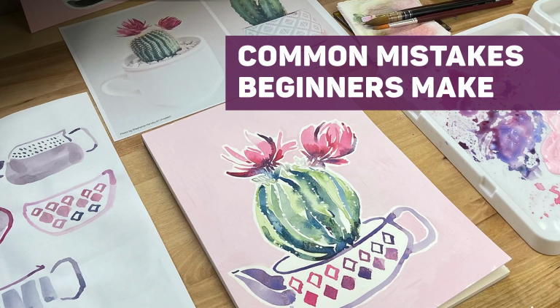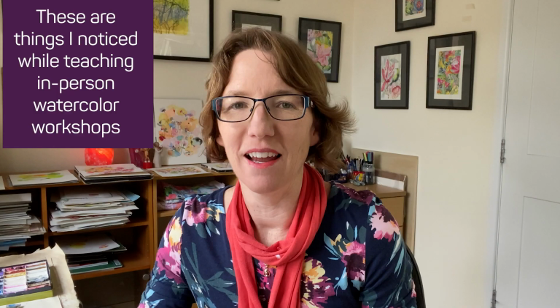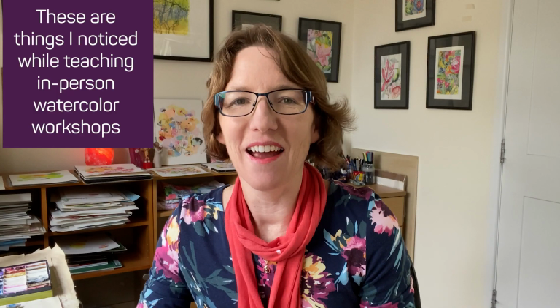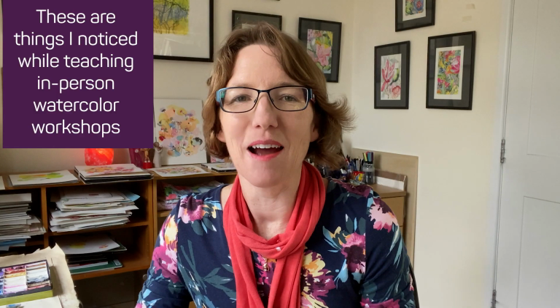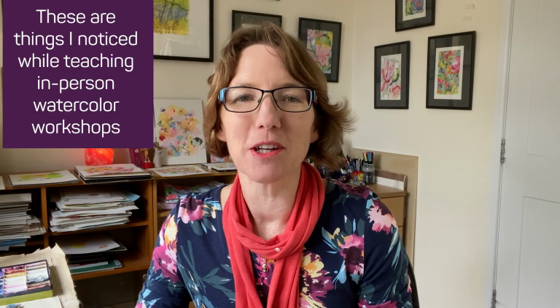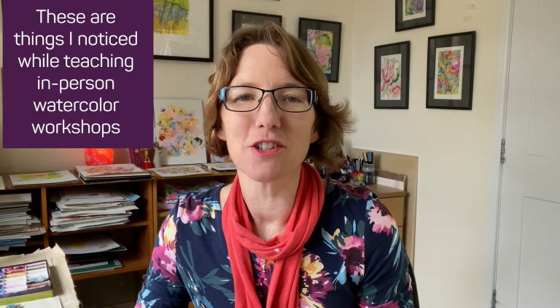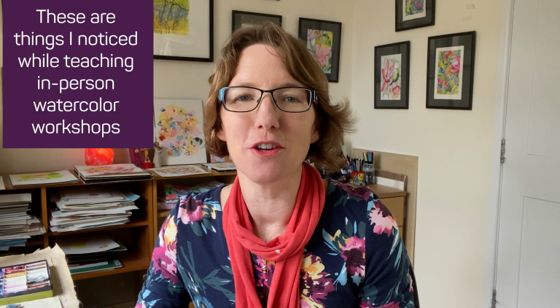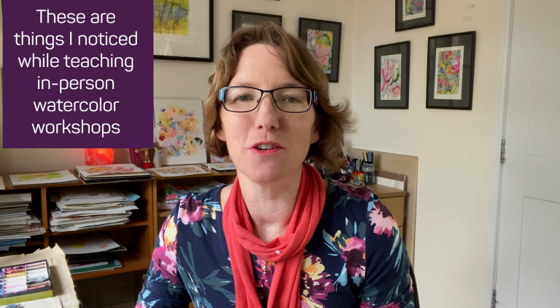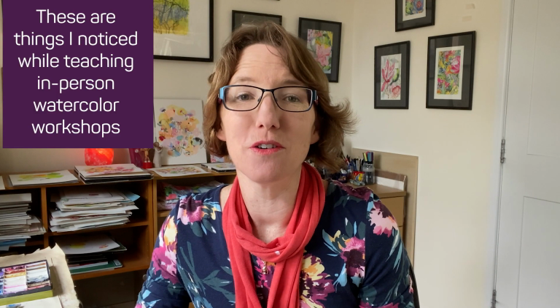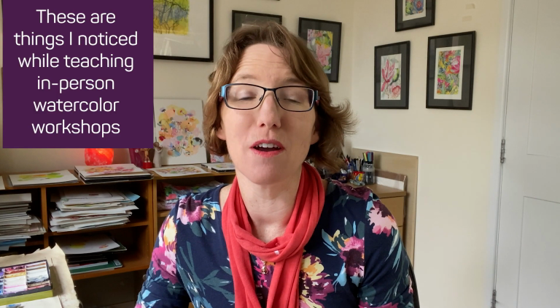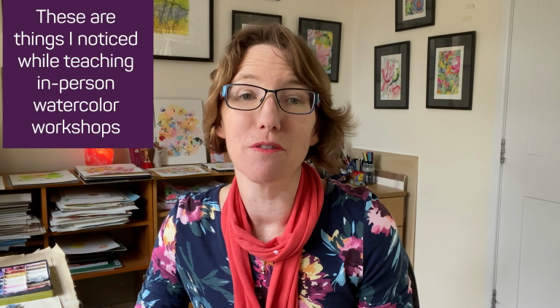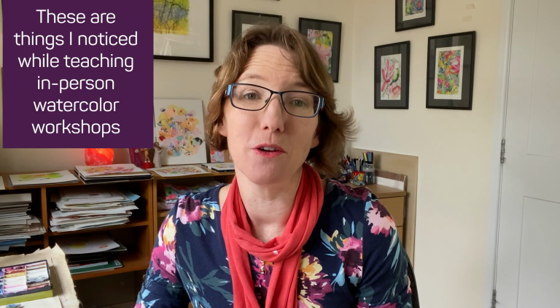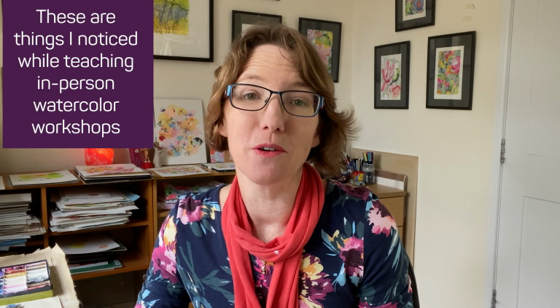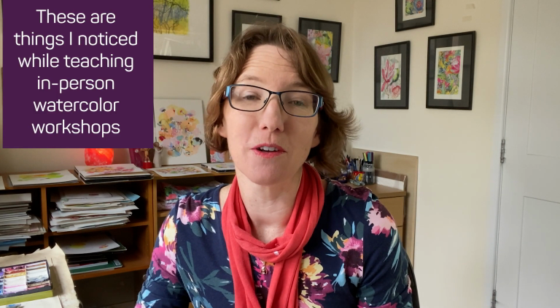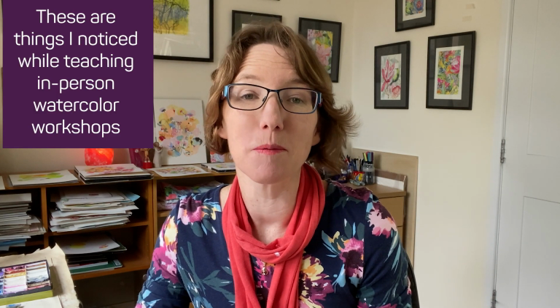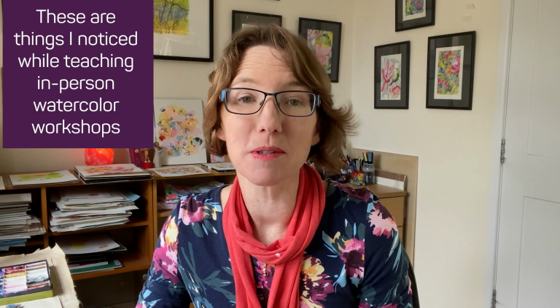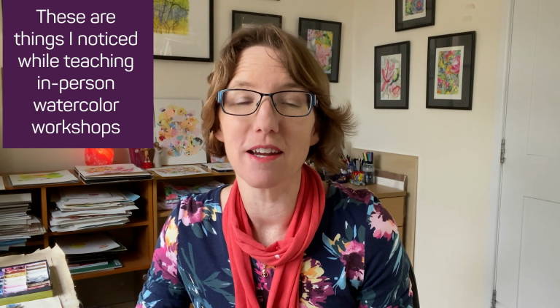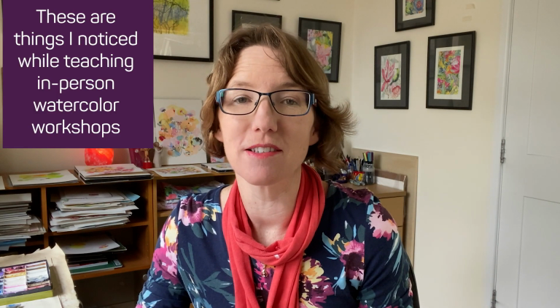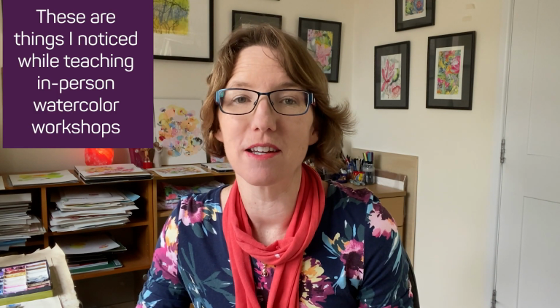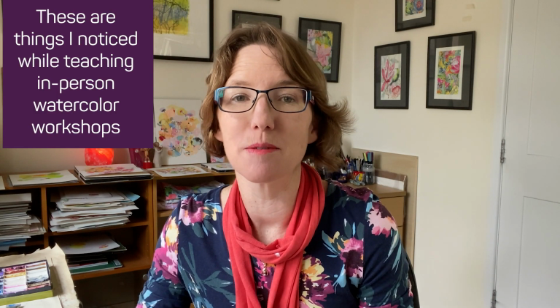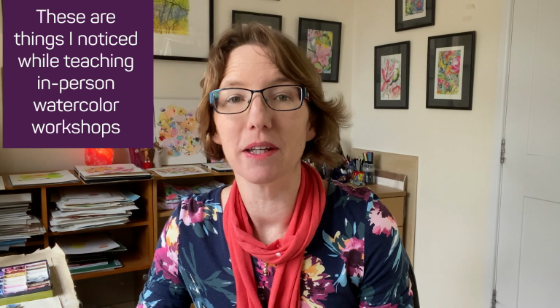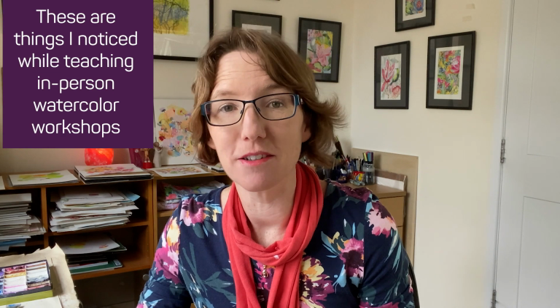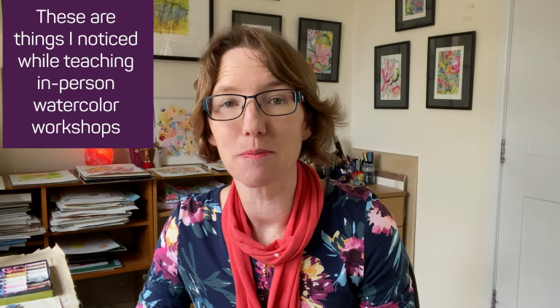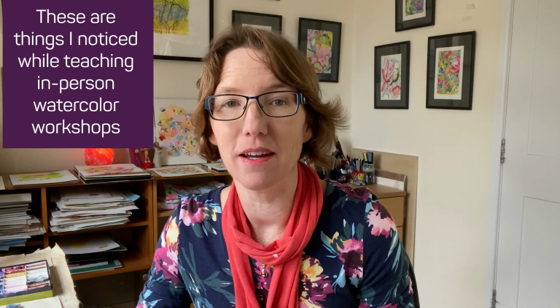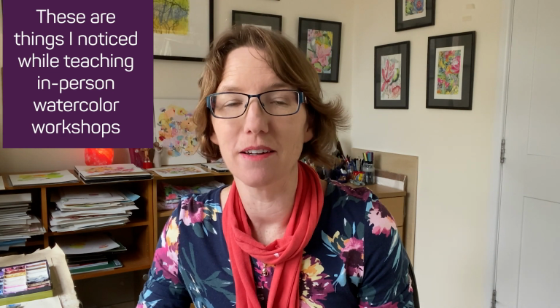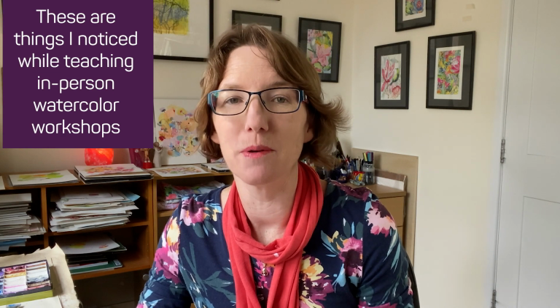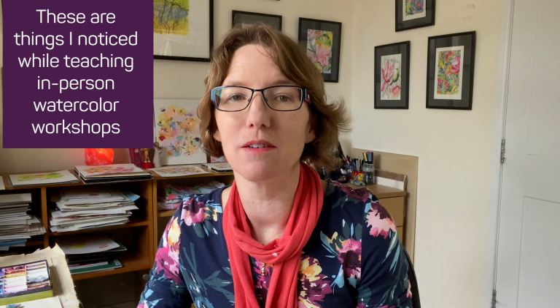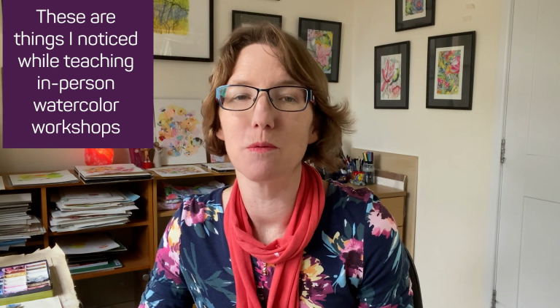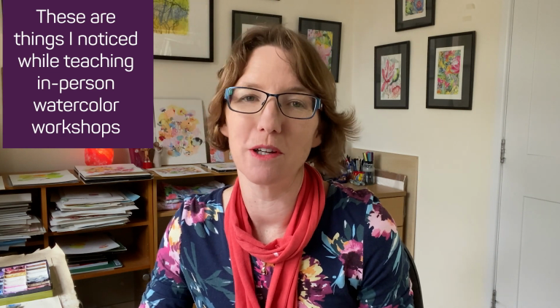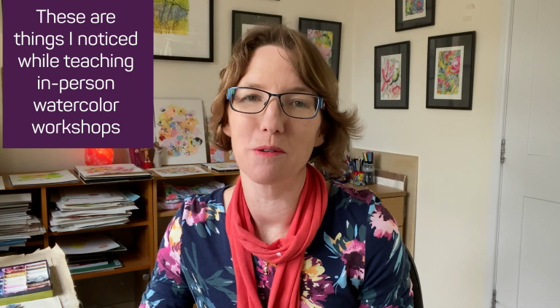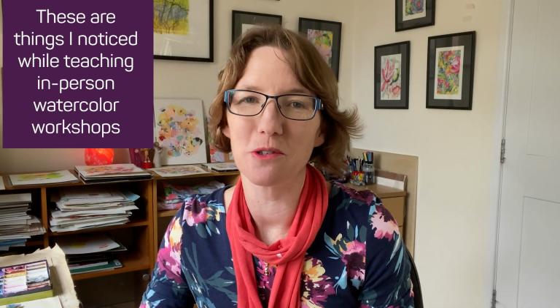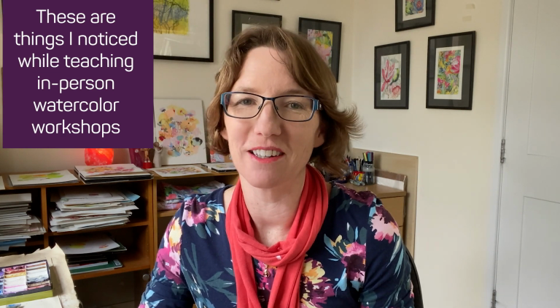I'm going to show you a few common mistakes that beginners make when working with watercolor.